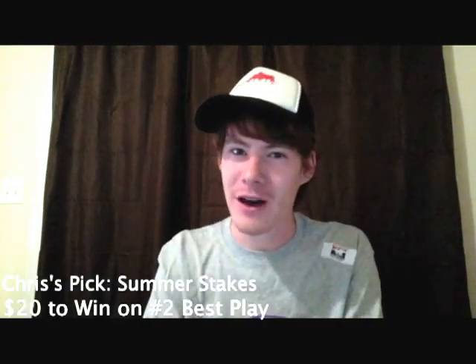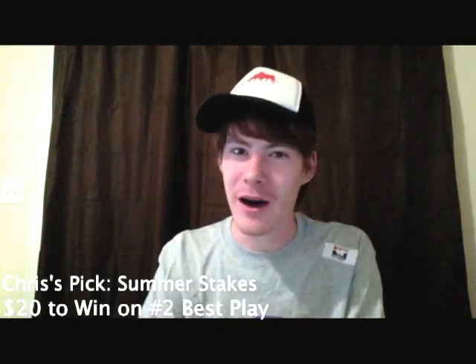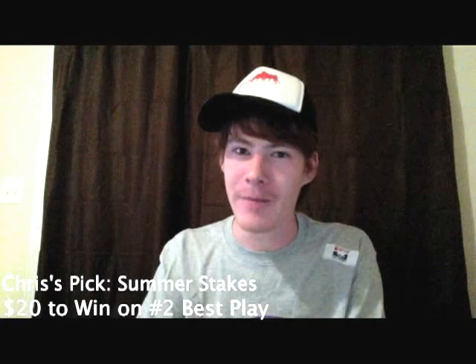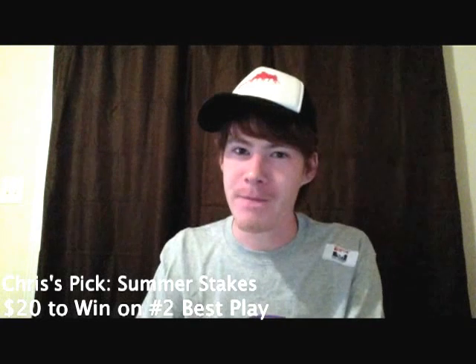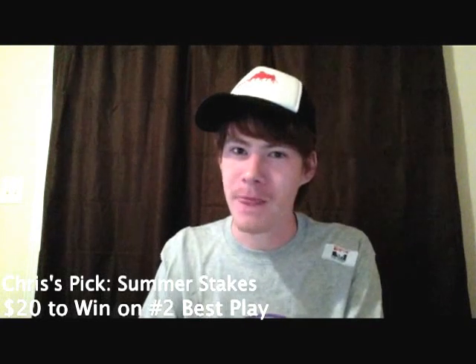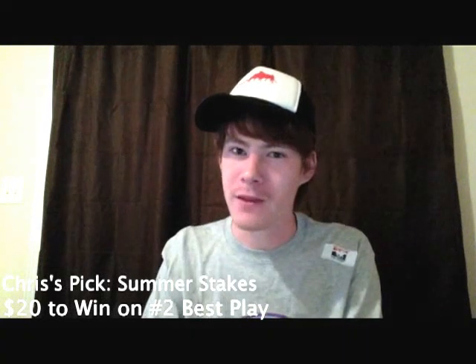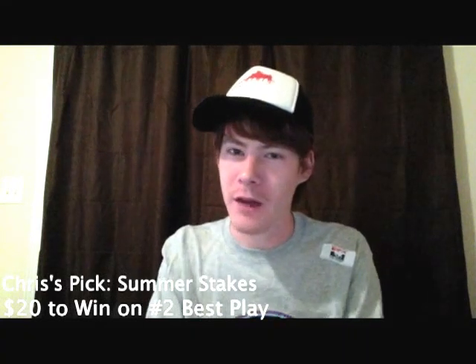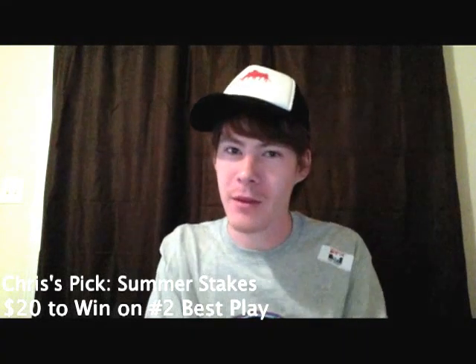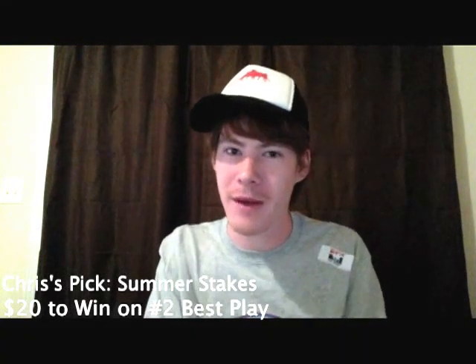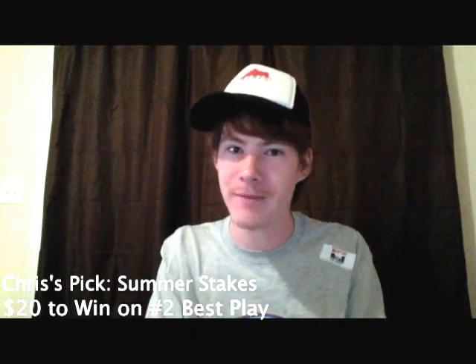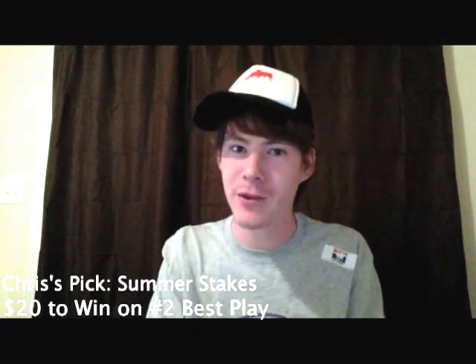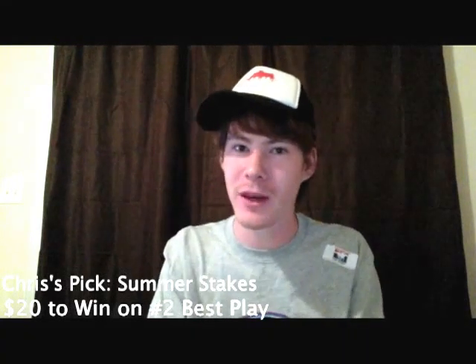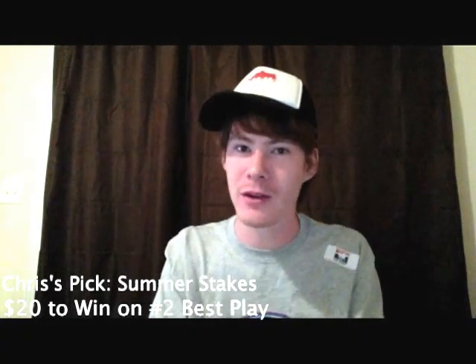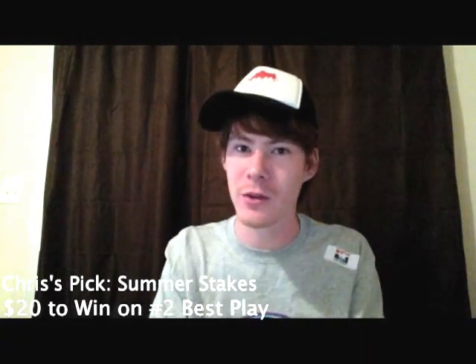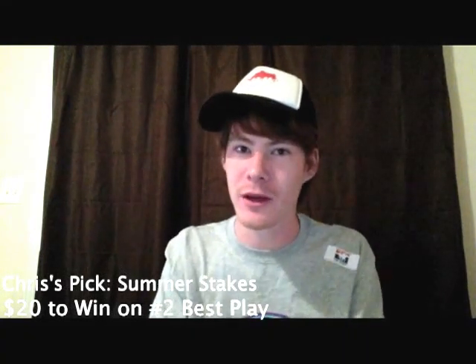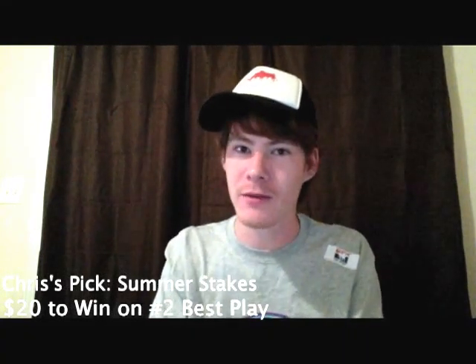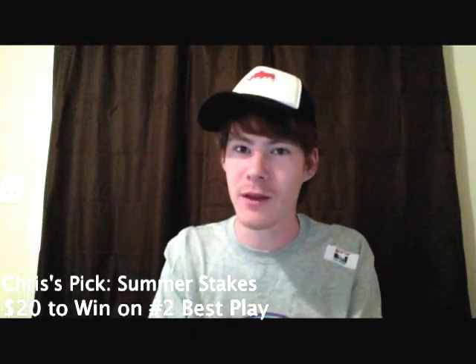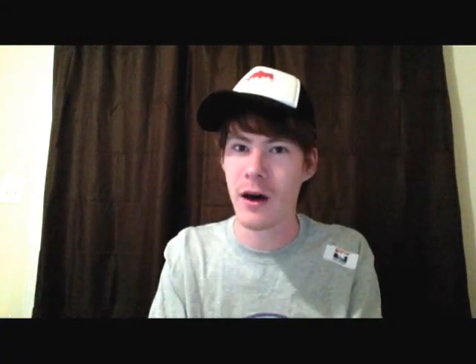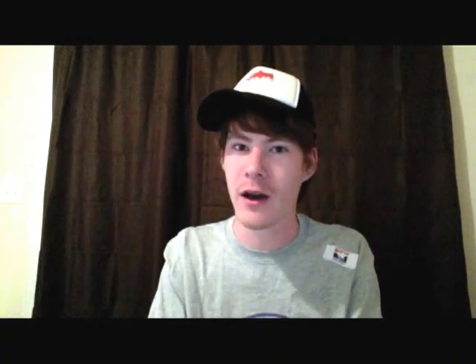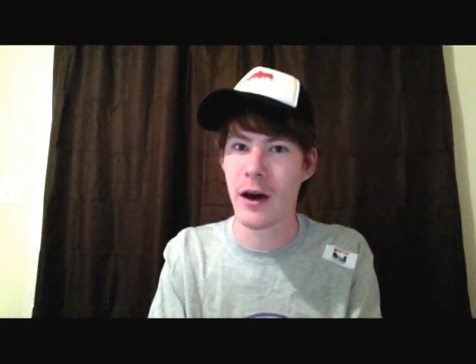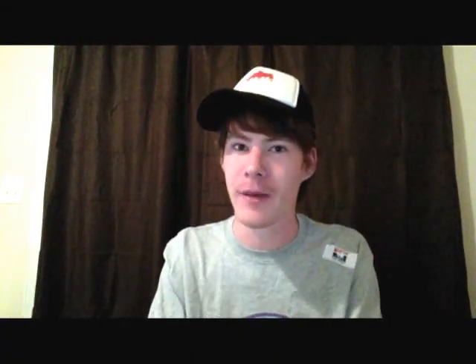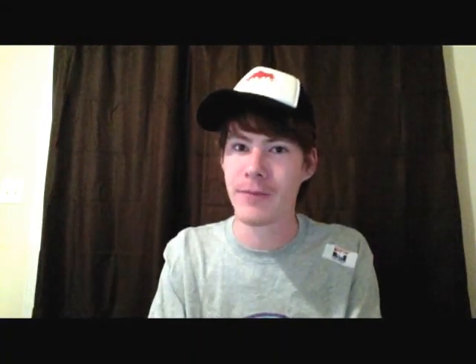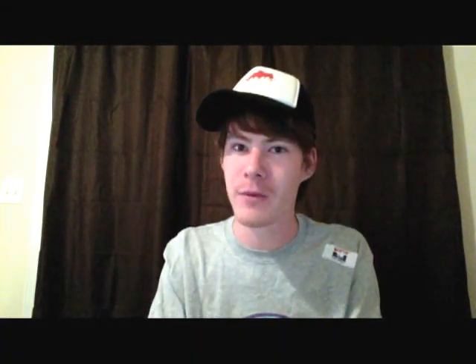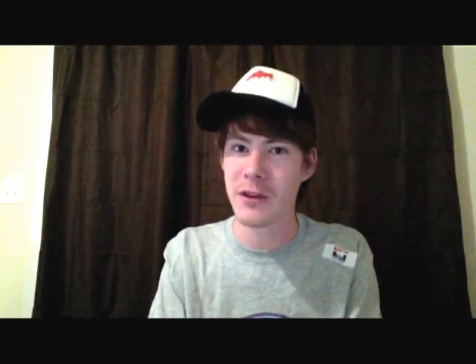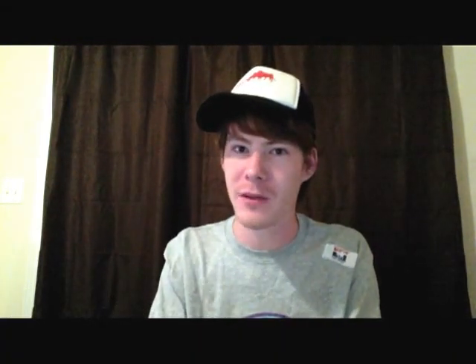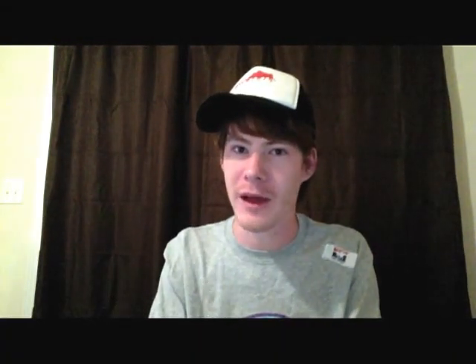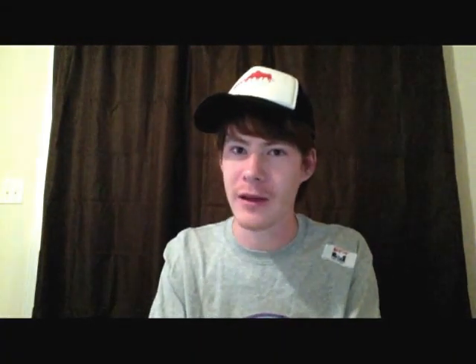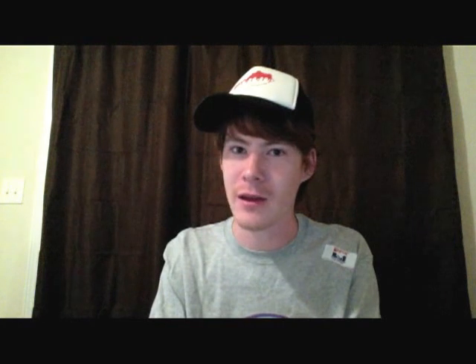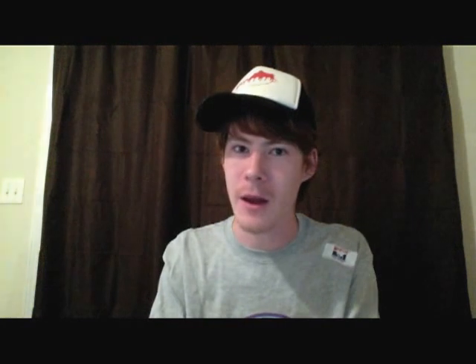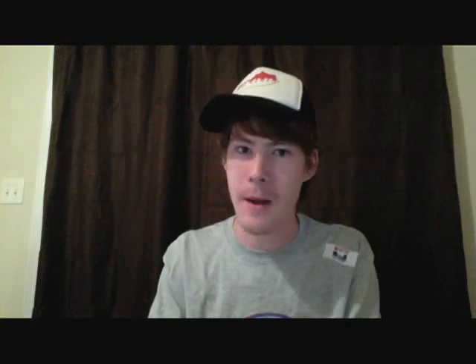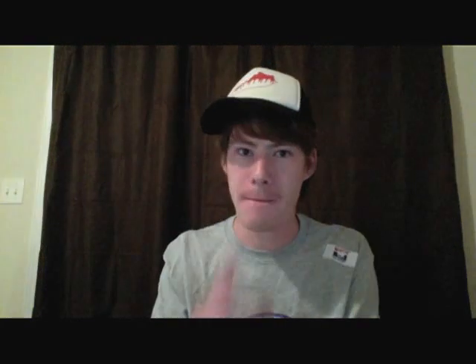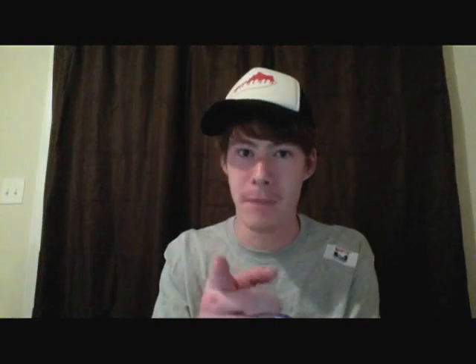So that'll be my bet — $20 to win on best play. Boom.